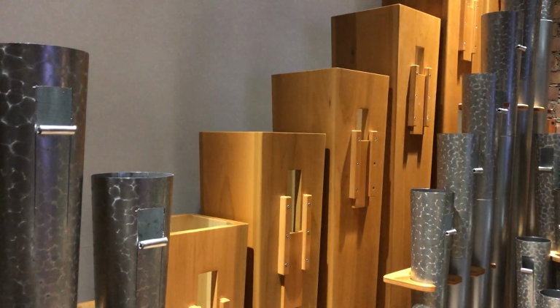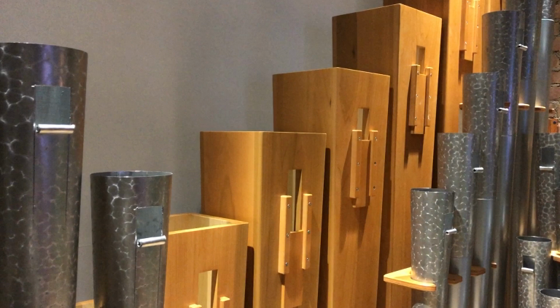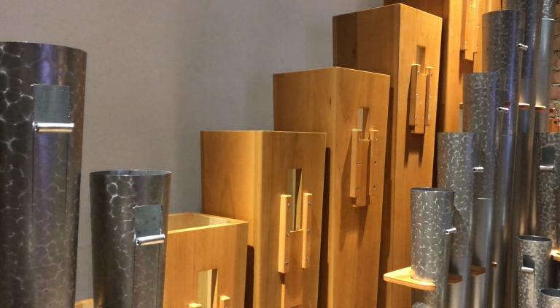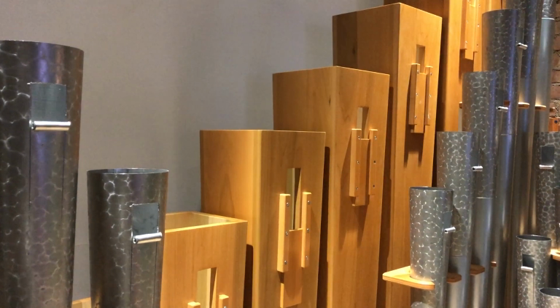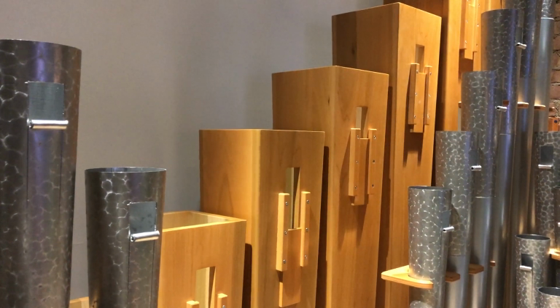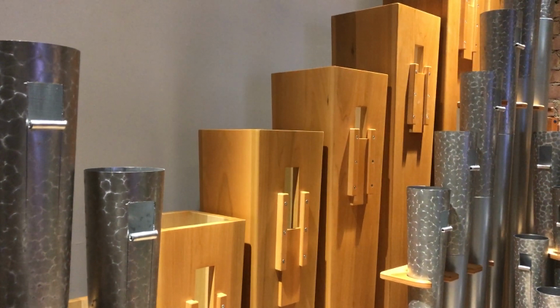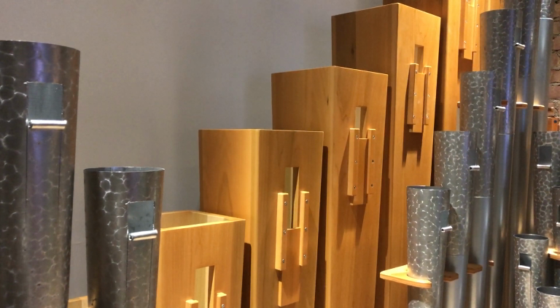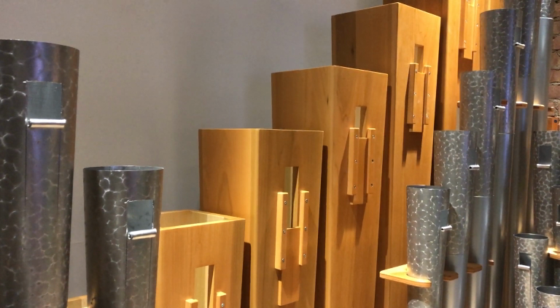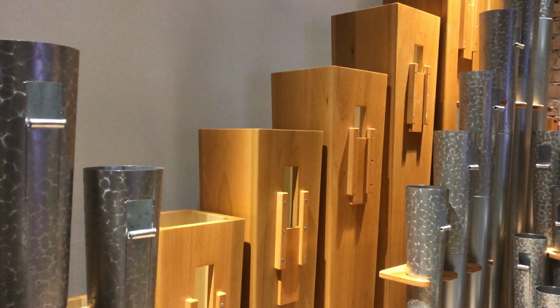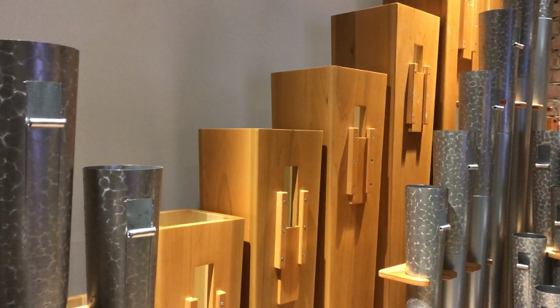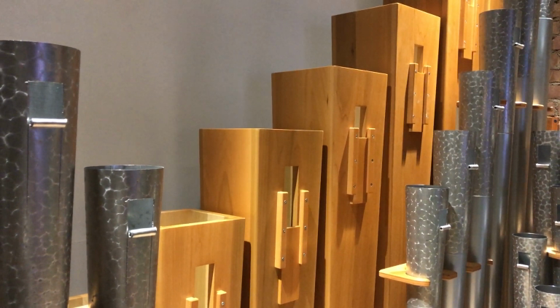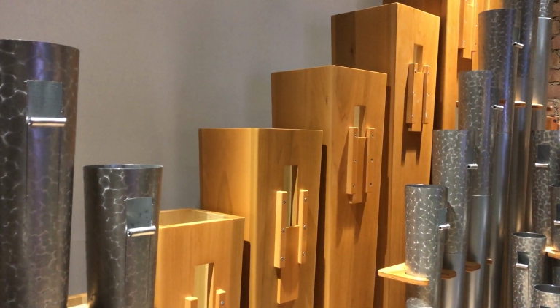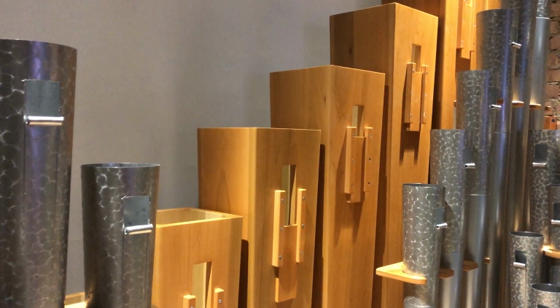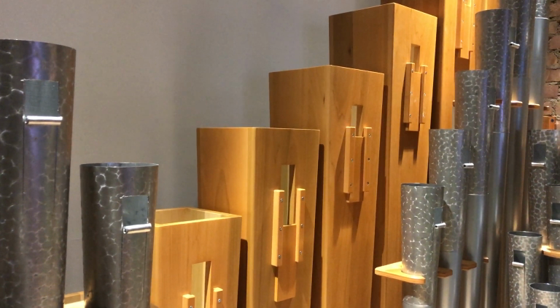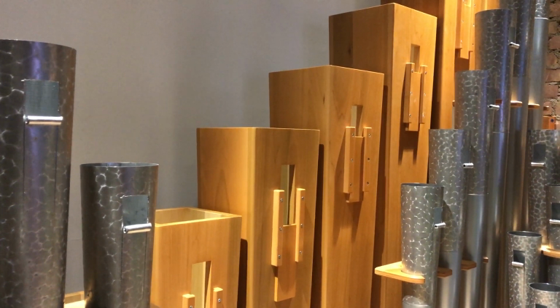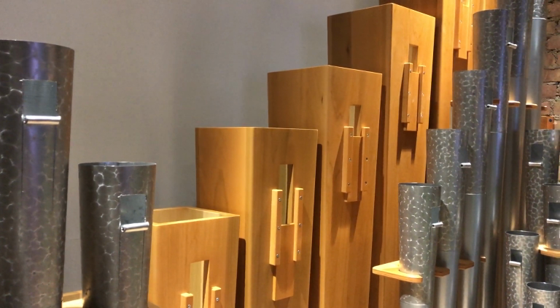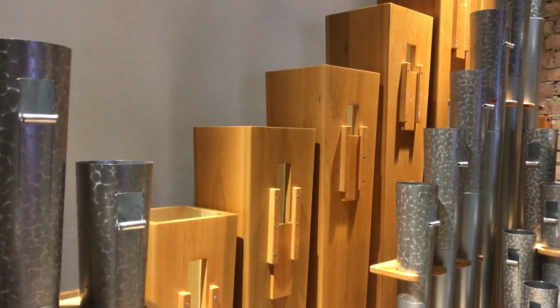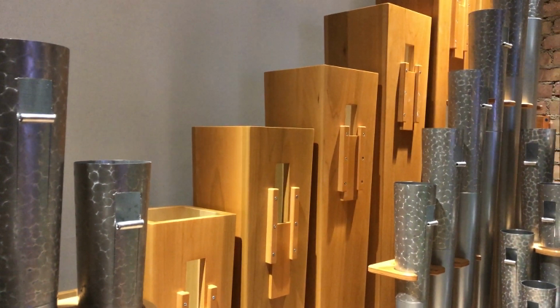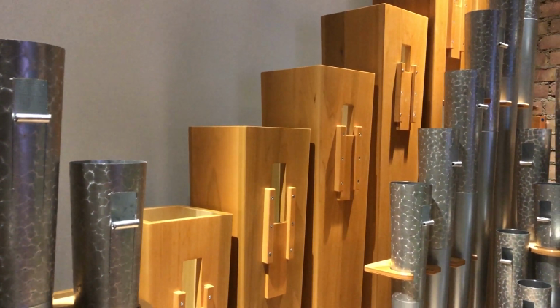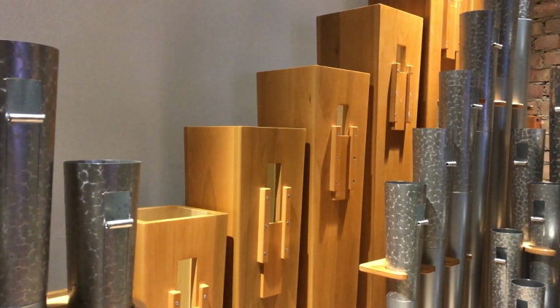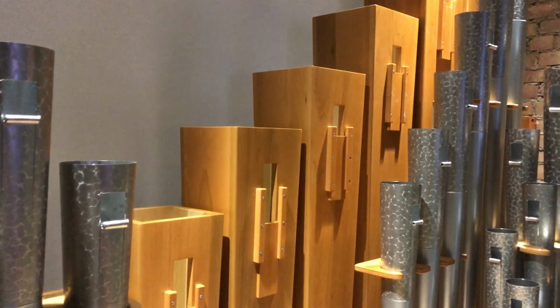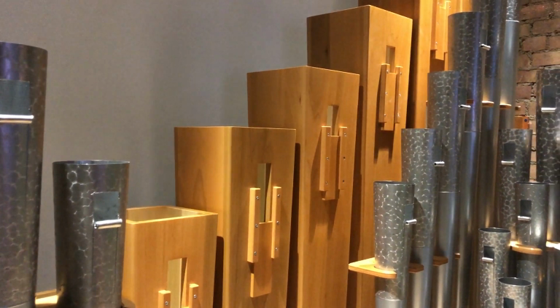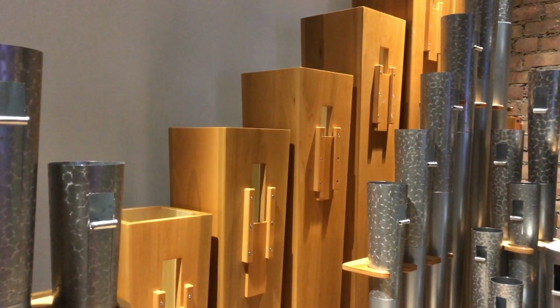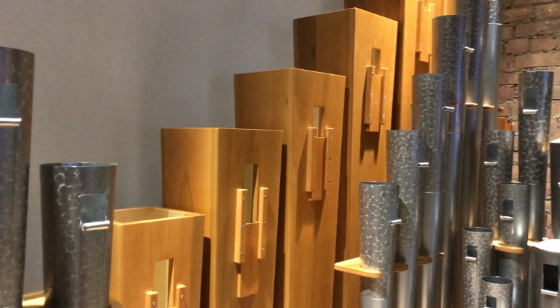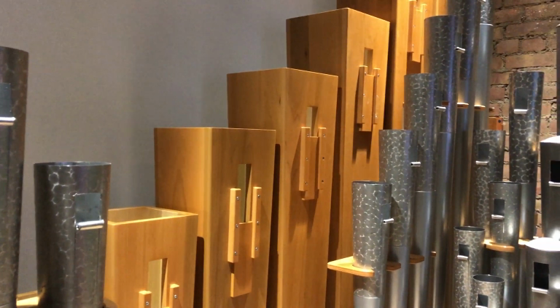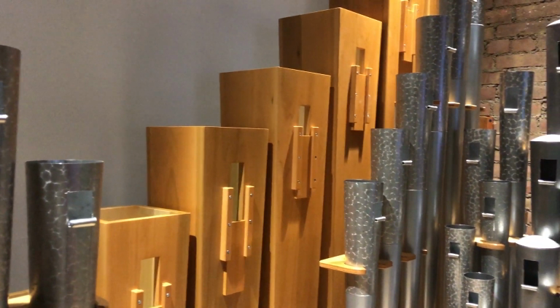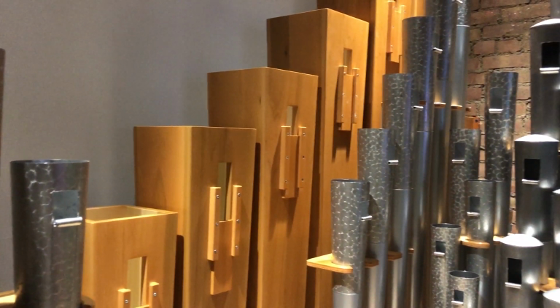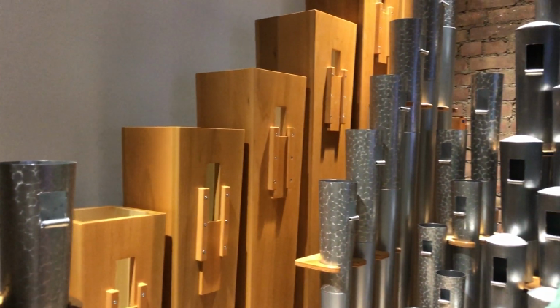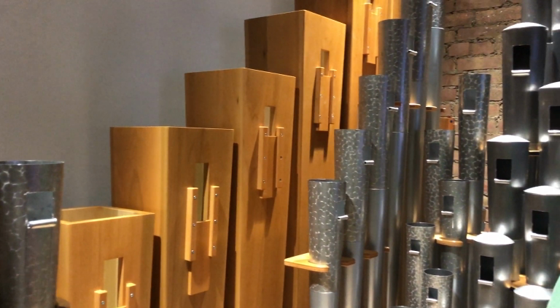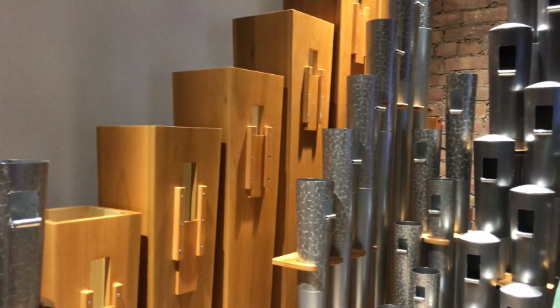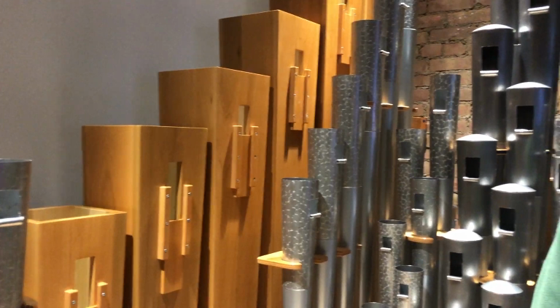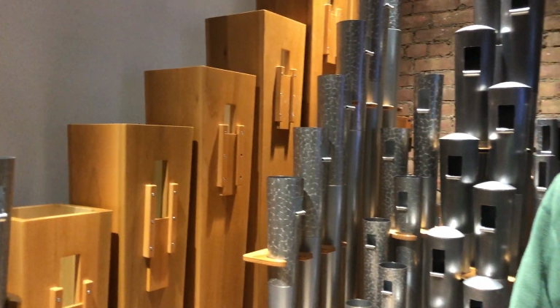That's a little tour of the solo division, and now we'll move next door to the swell.